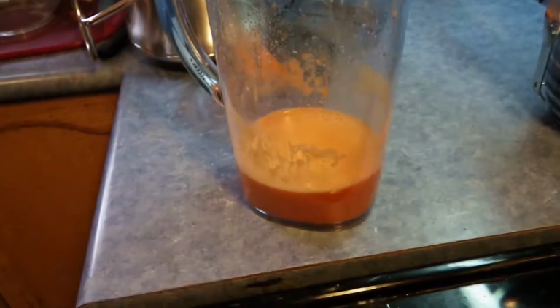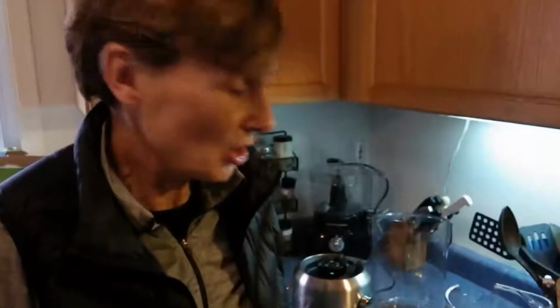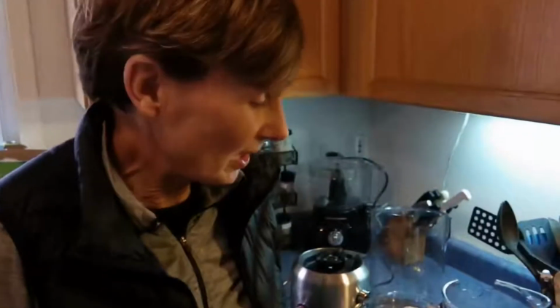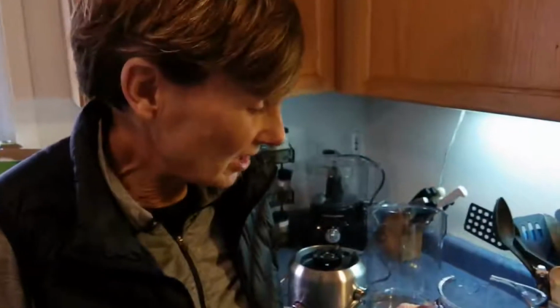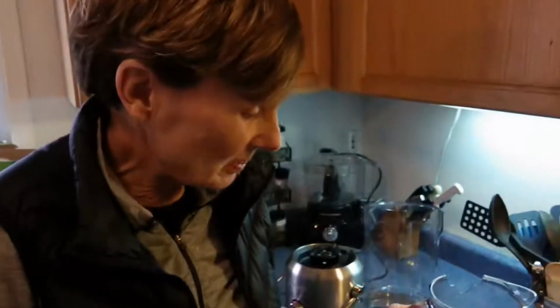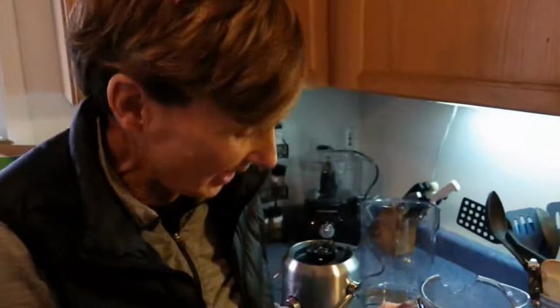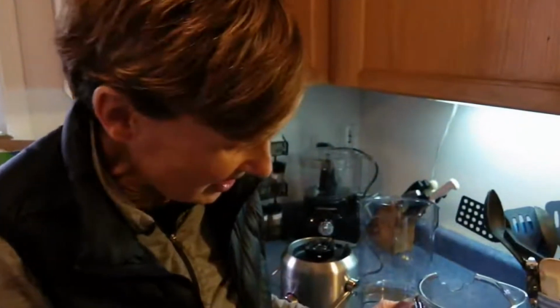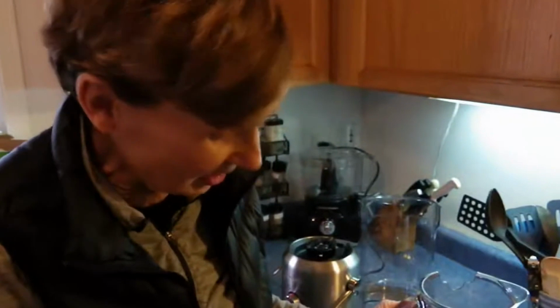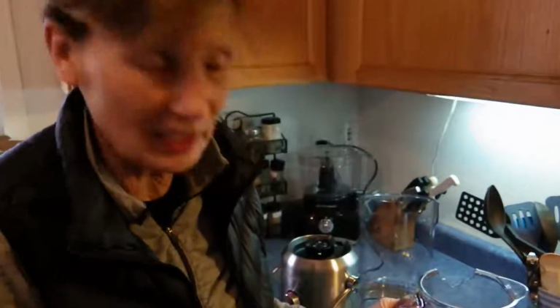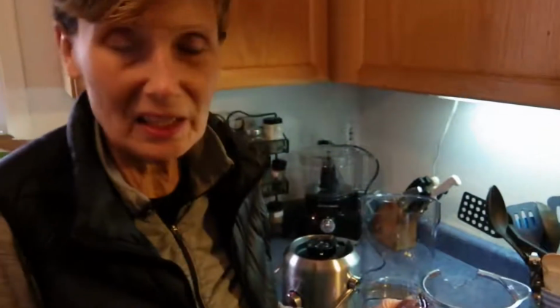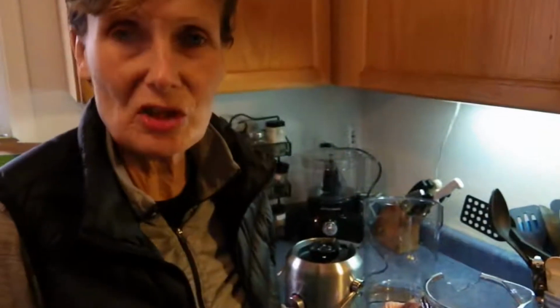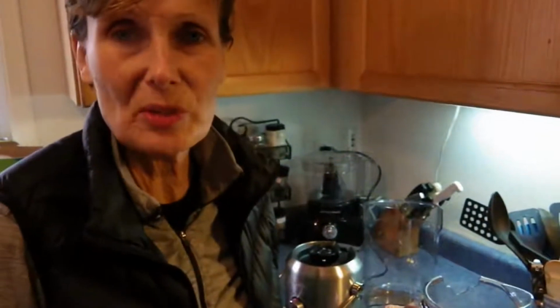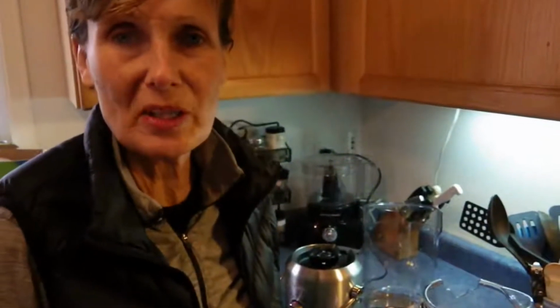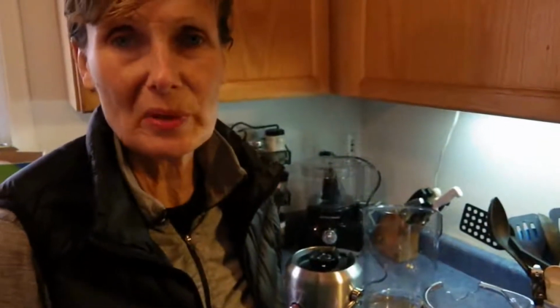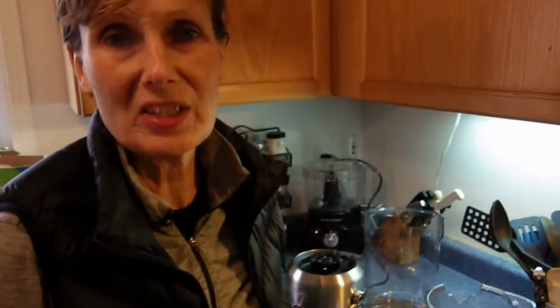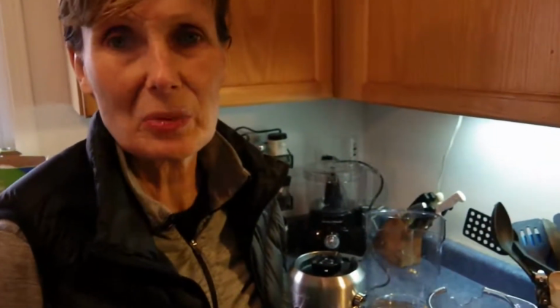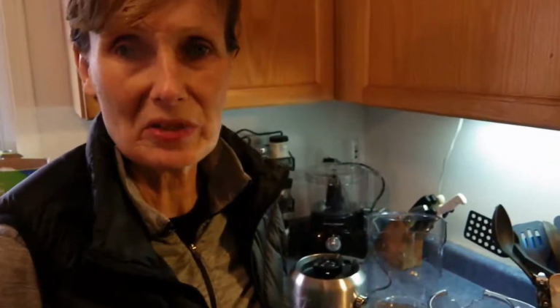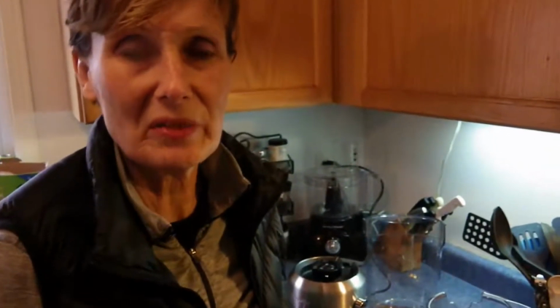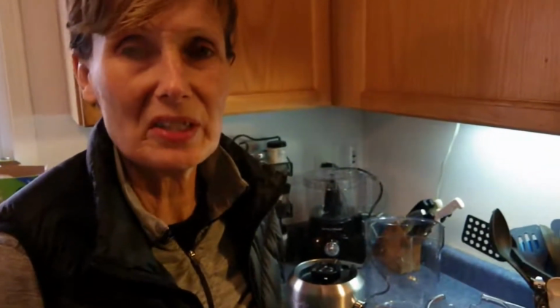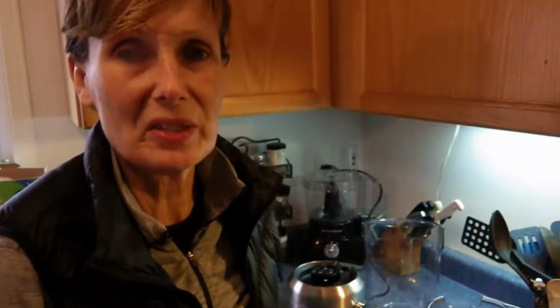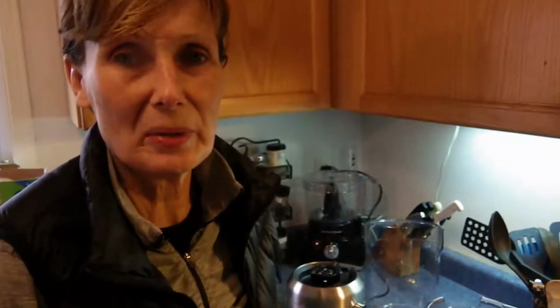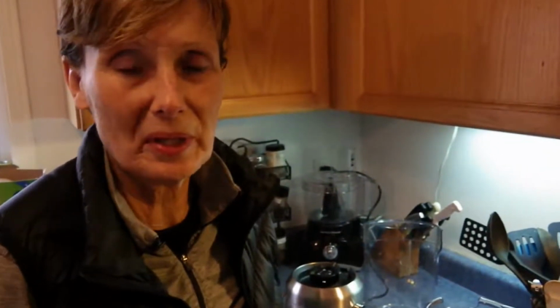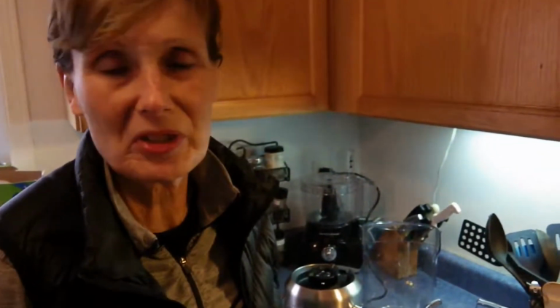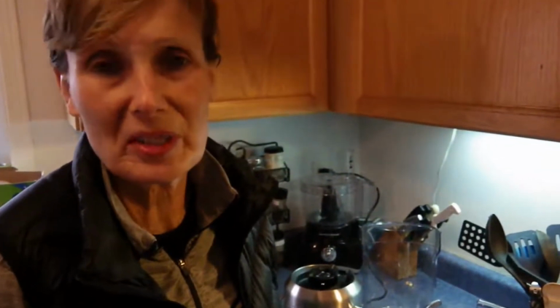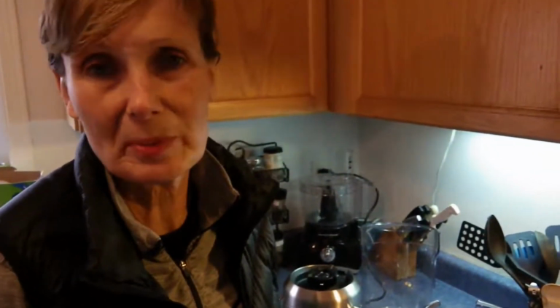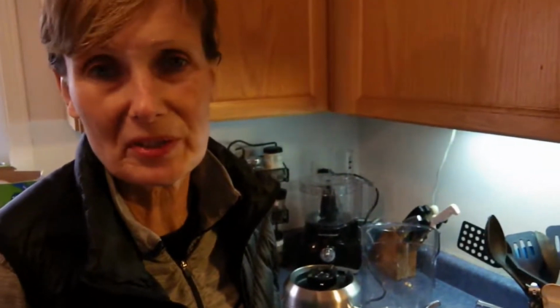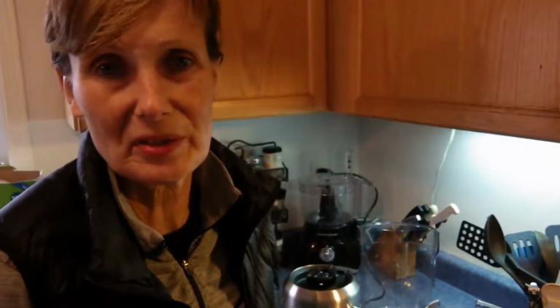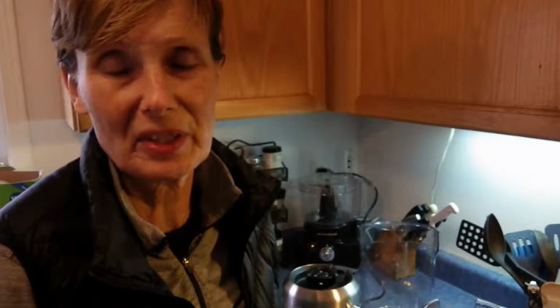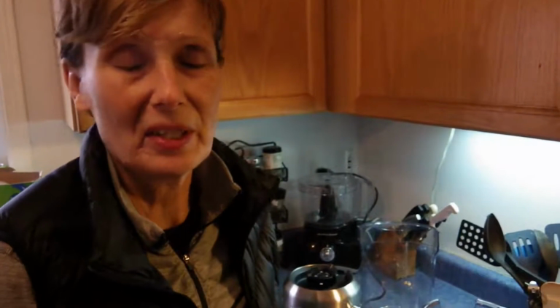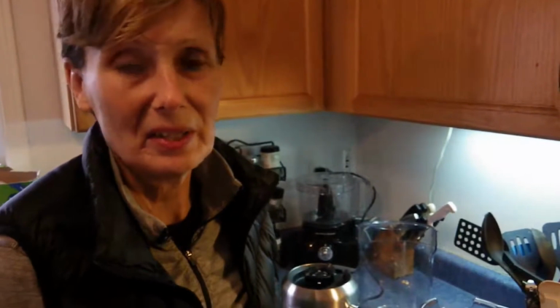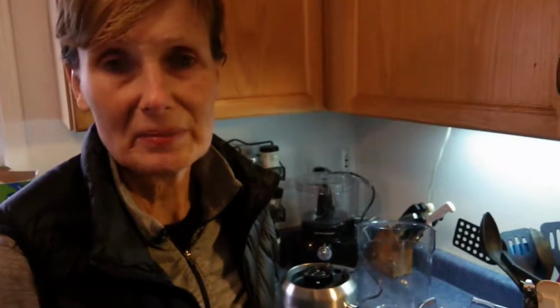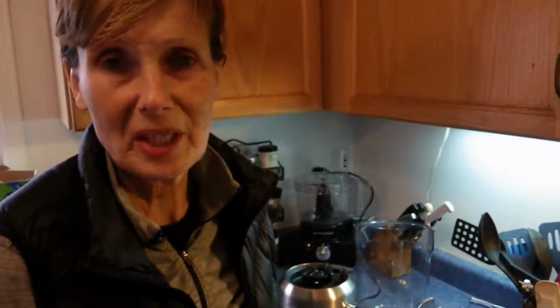What I just made doesn't look like a lot of juice, but it's really just one serving, so we're just going to split the serving.